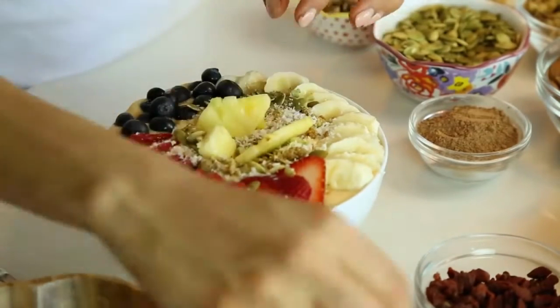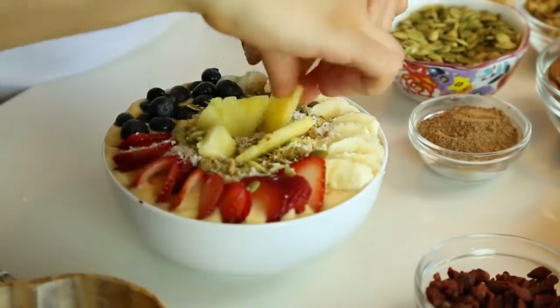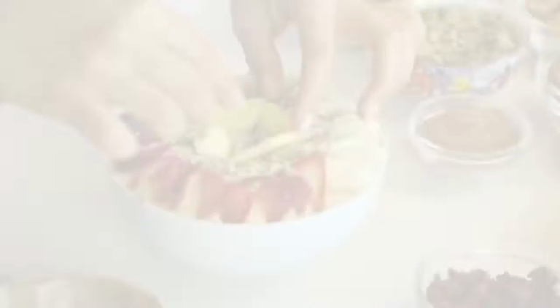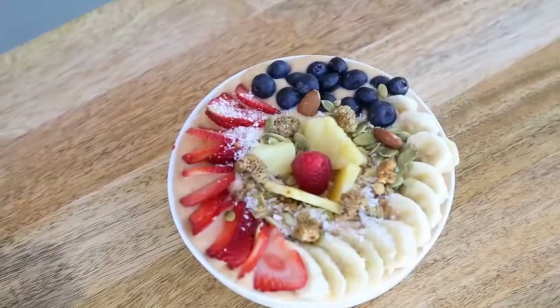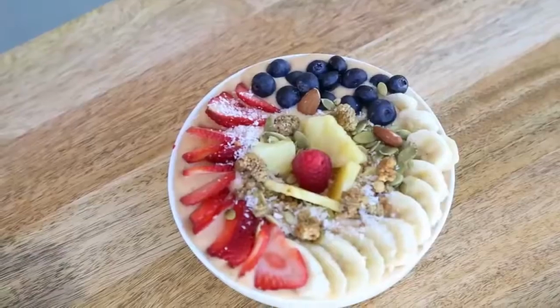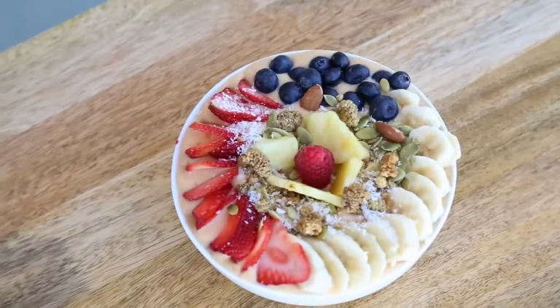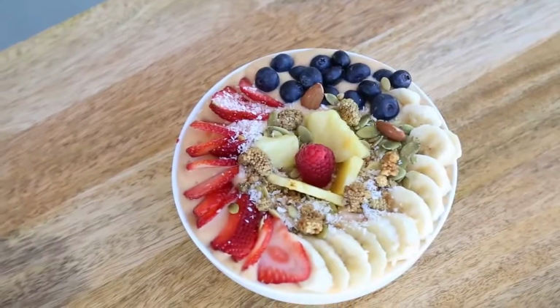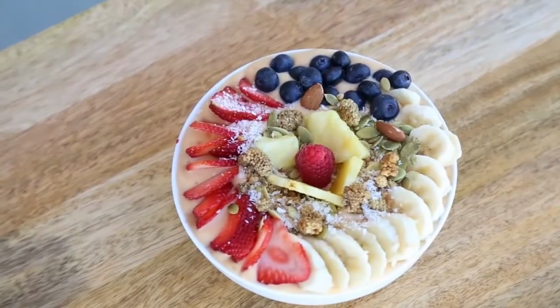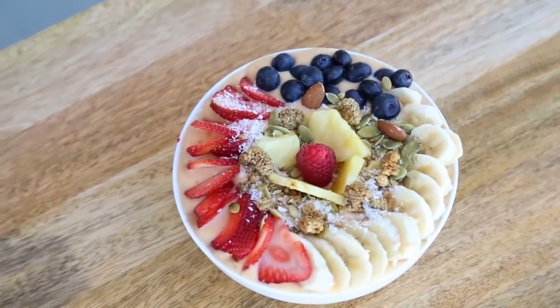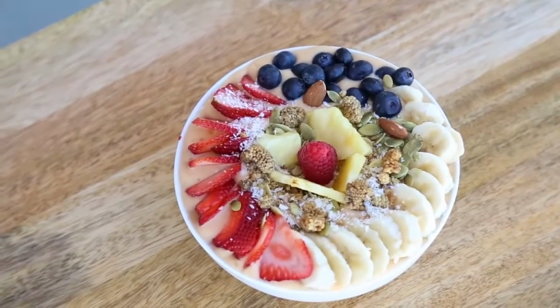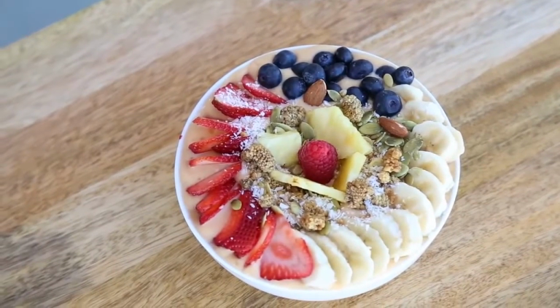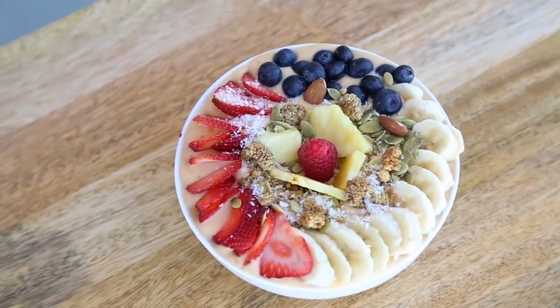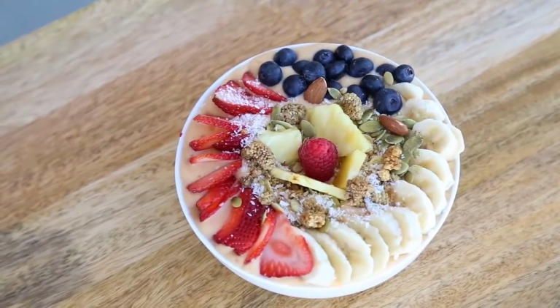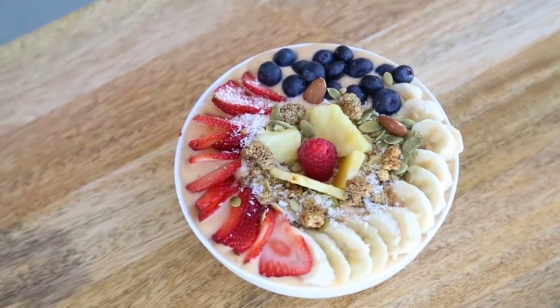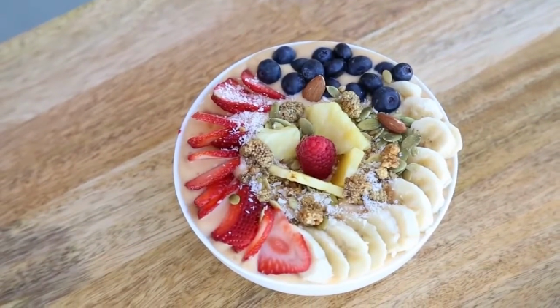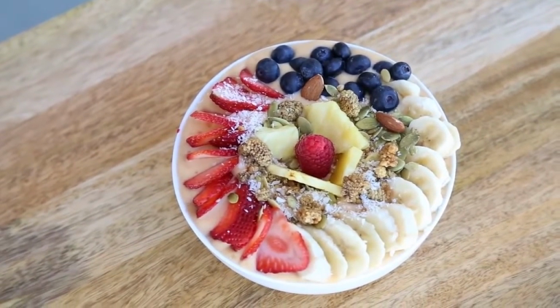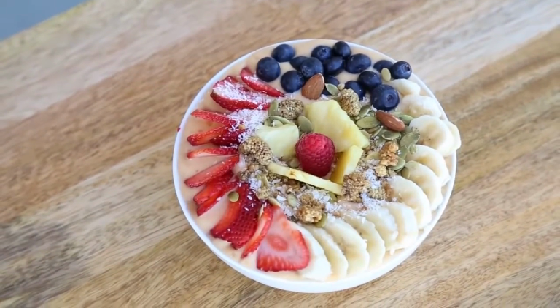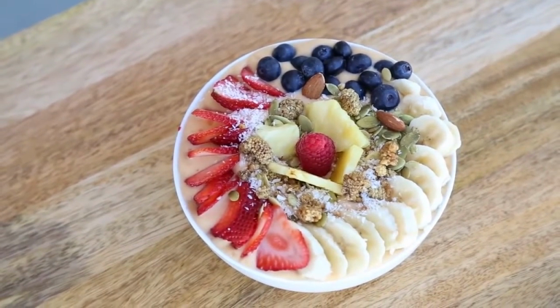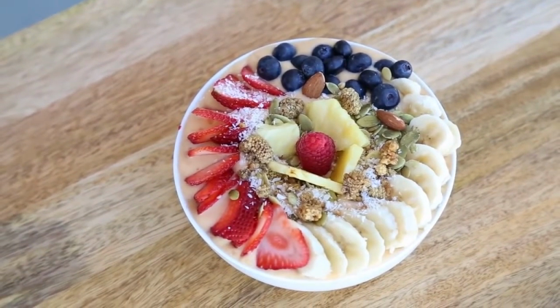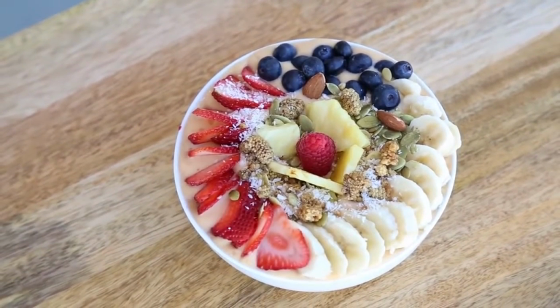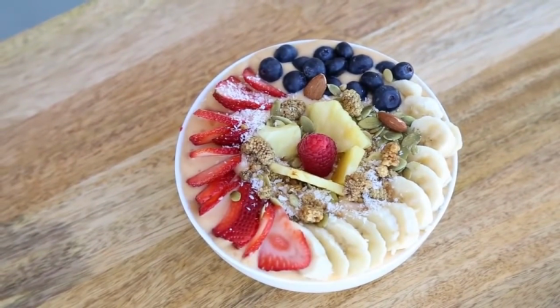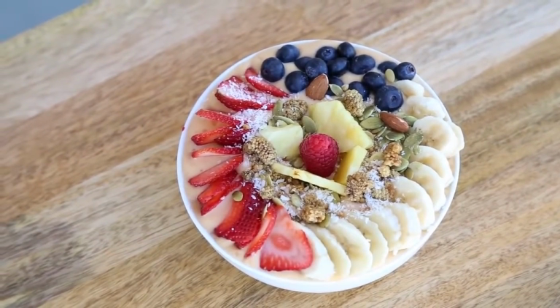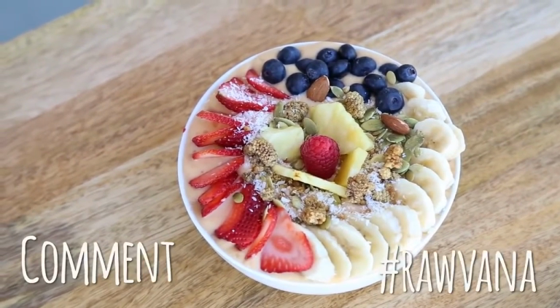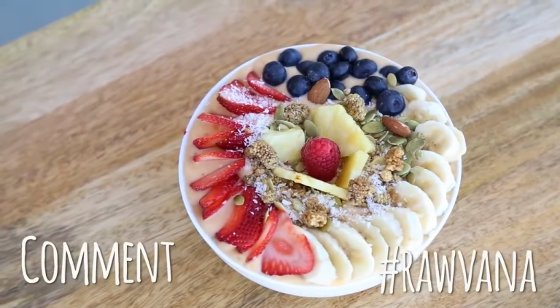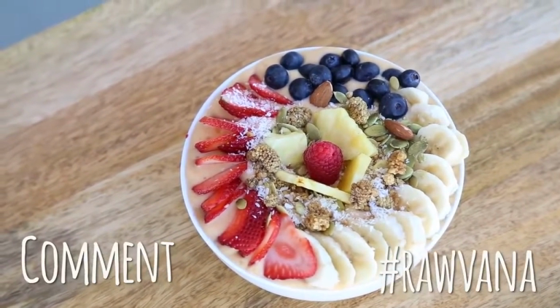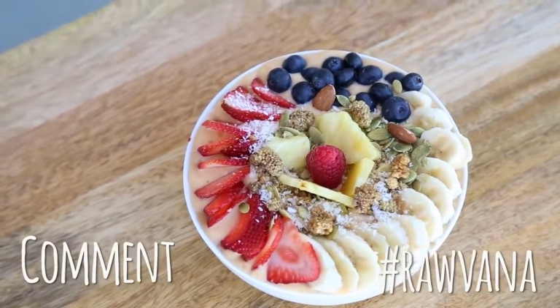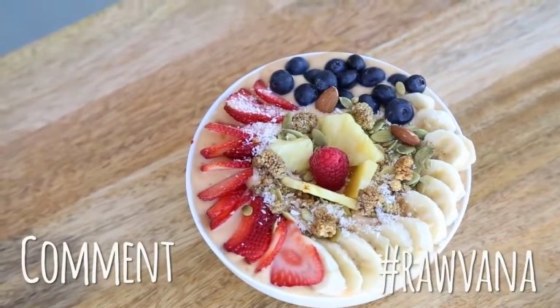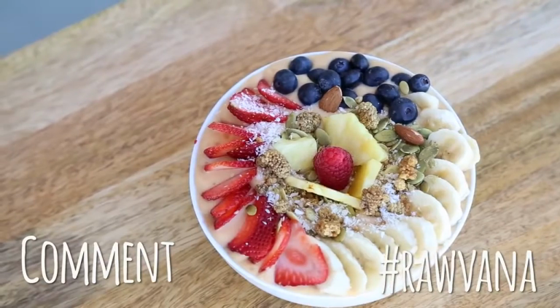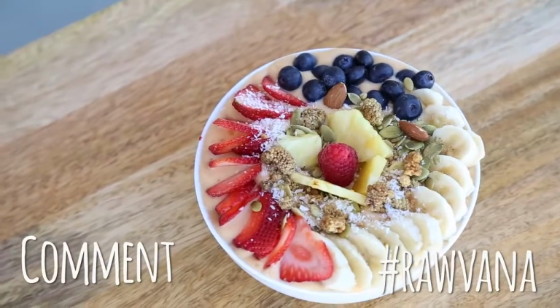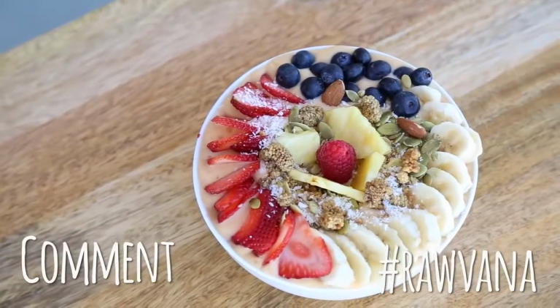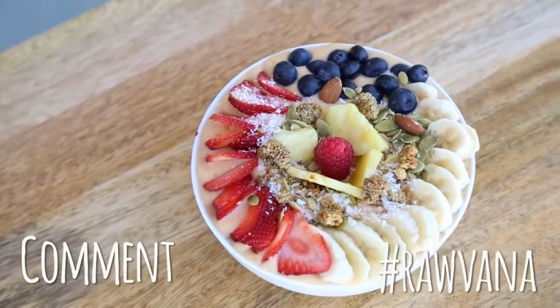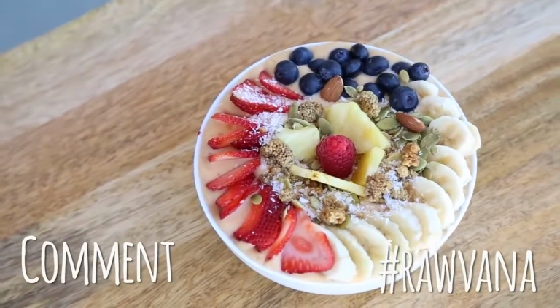You can really decorate it as much as you want. And remember, if you make one of these, take a picture of it and hashtag Rabana.